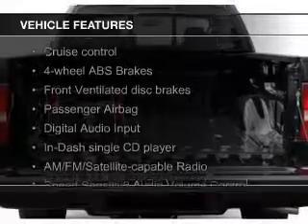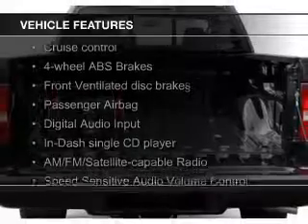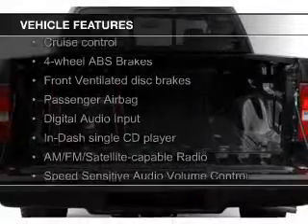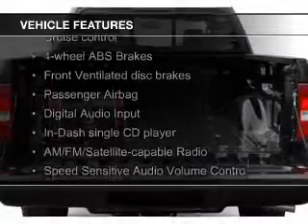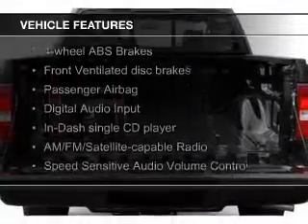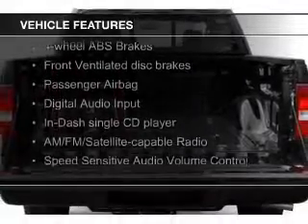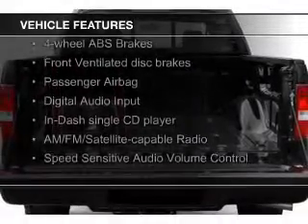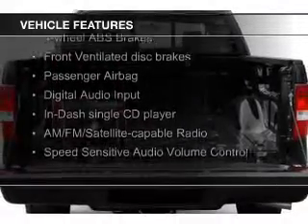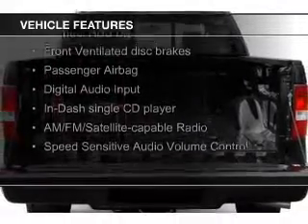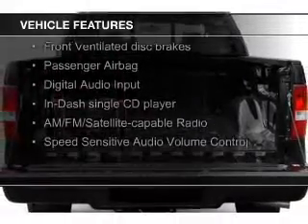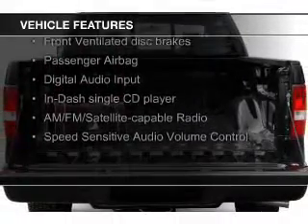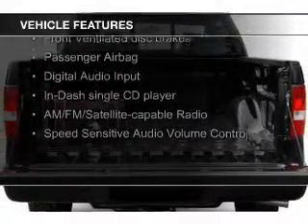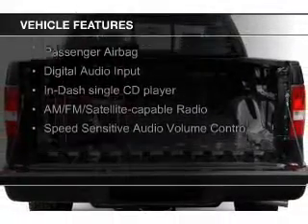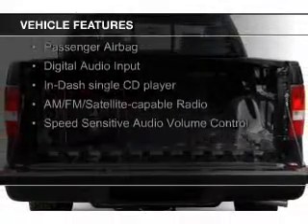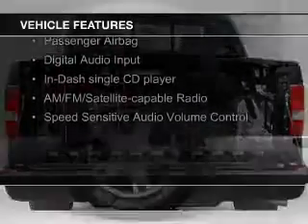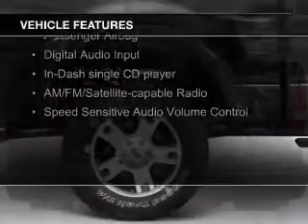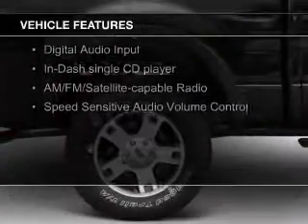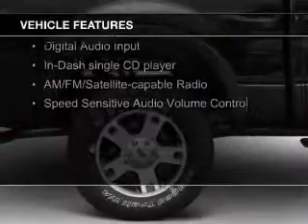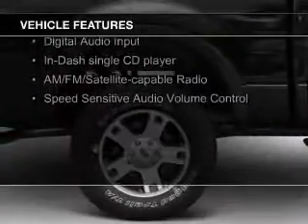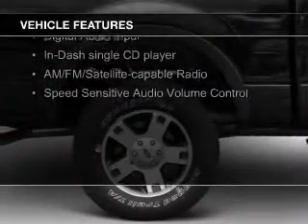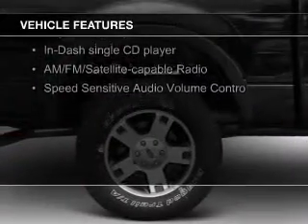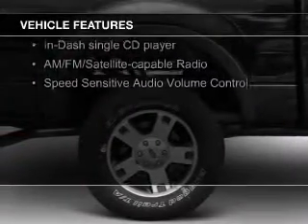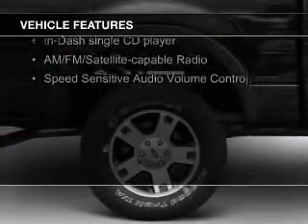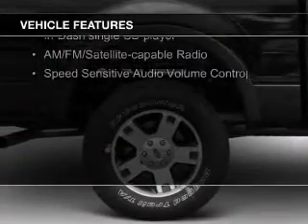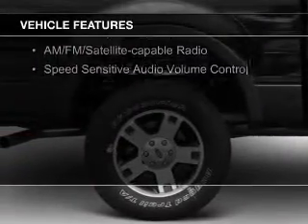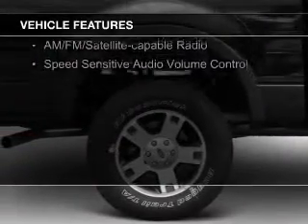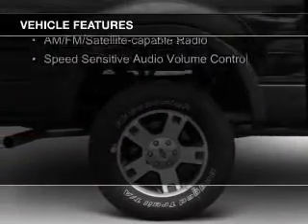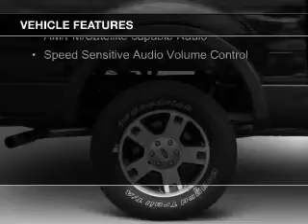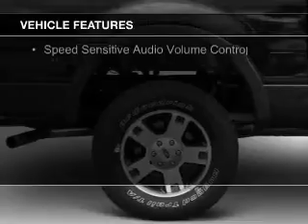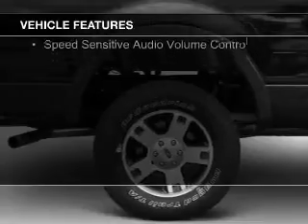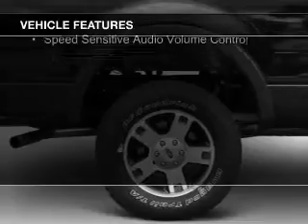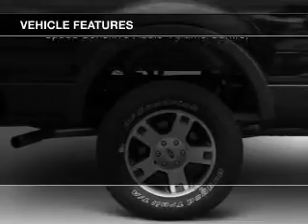The features include Sirius XM satellite radio, digital audio input, steering wheel controls, an adjustable tilt steering wheel, and cruise control.